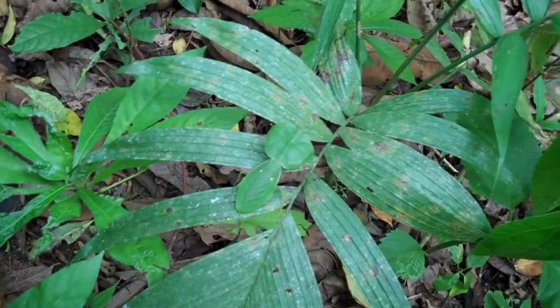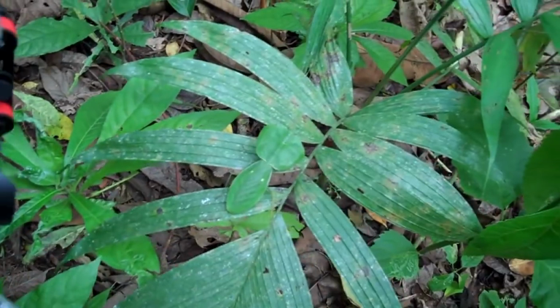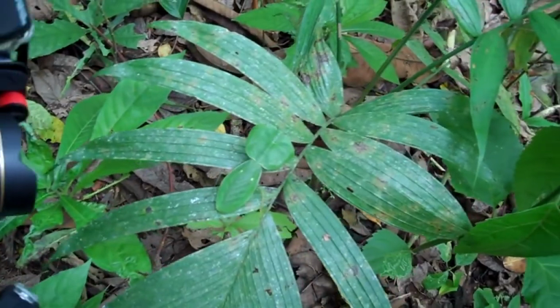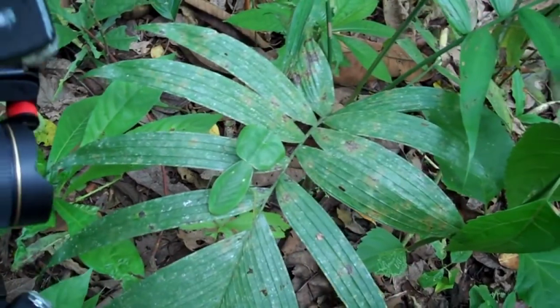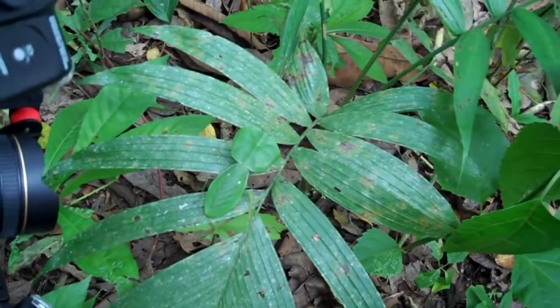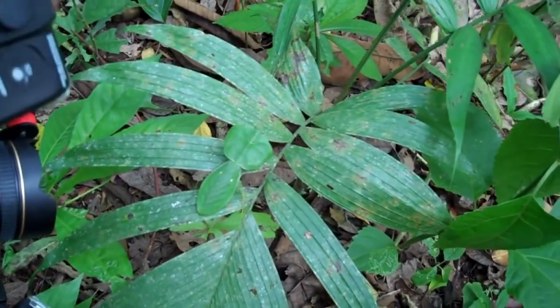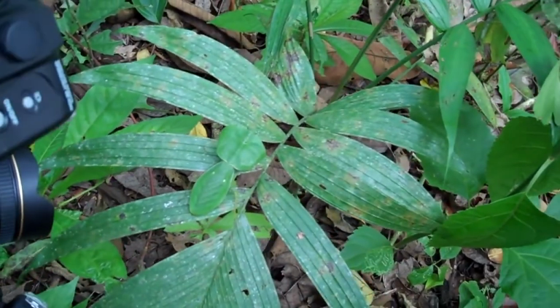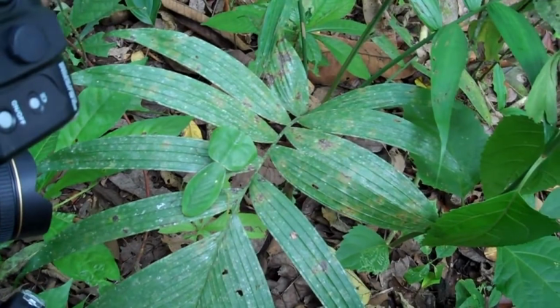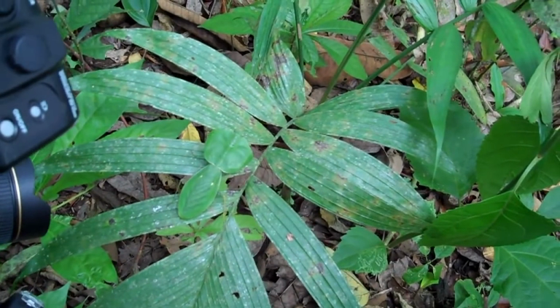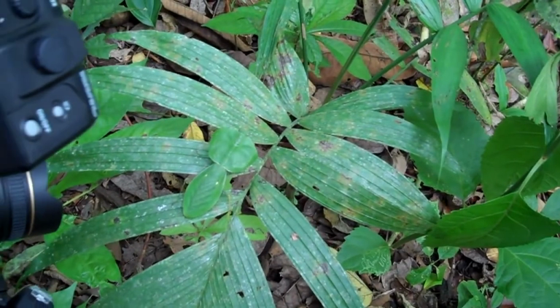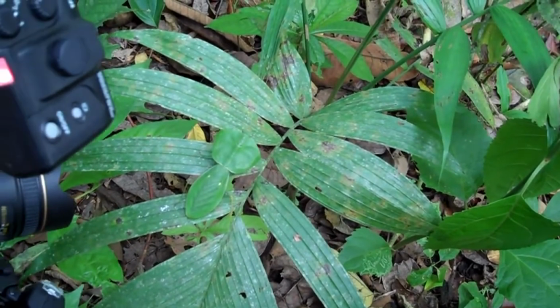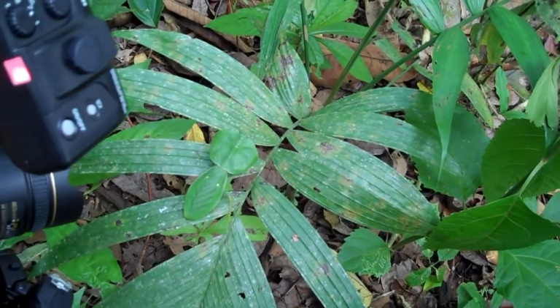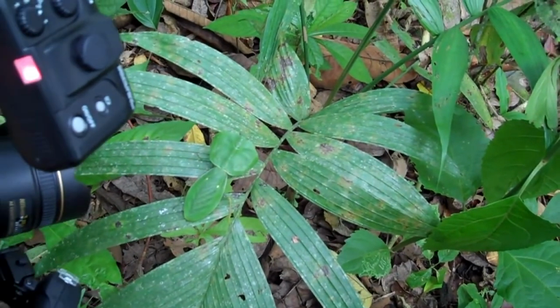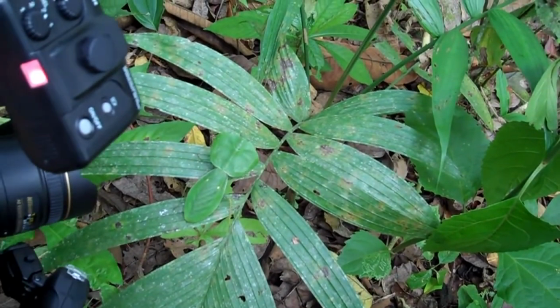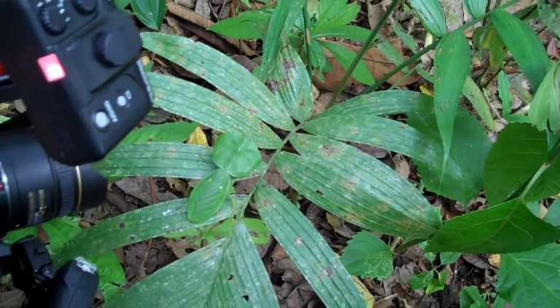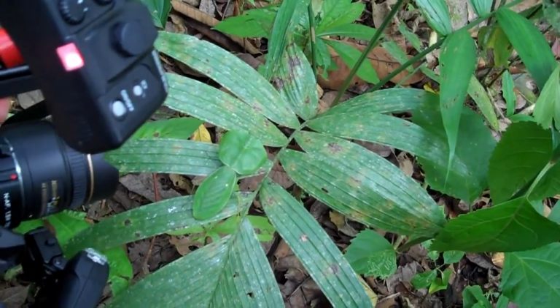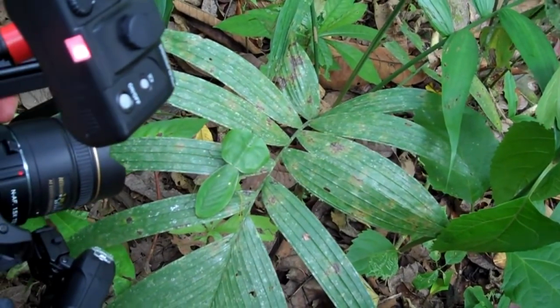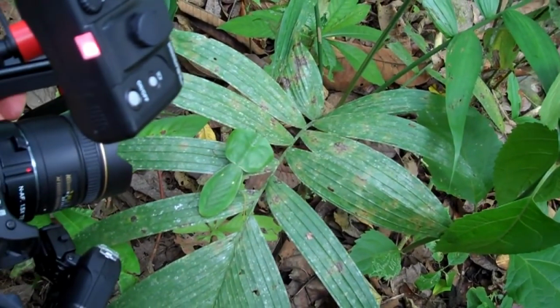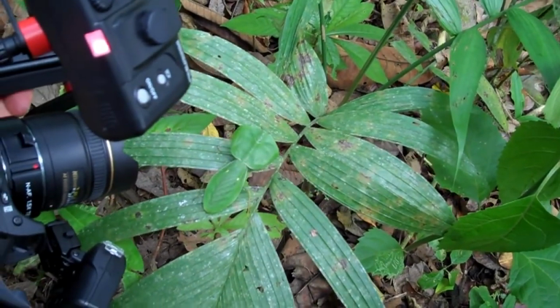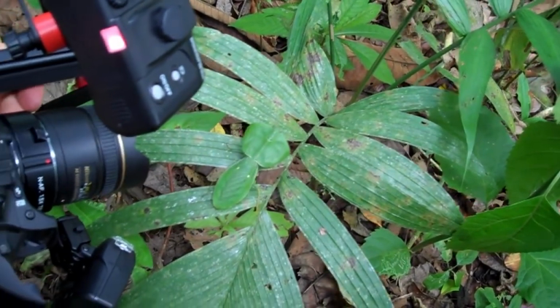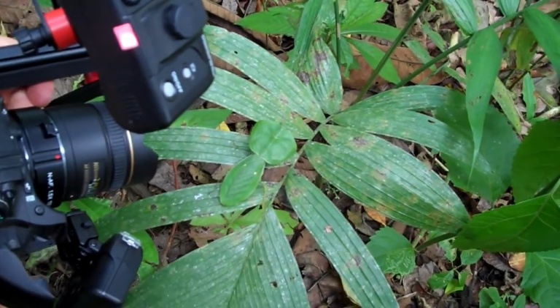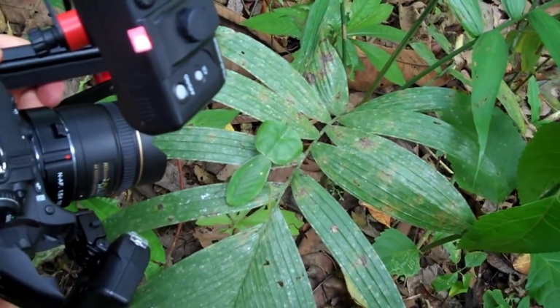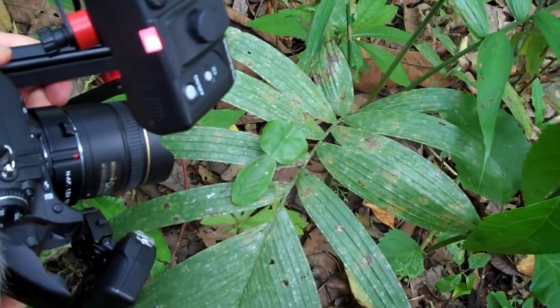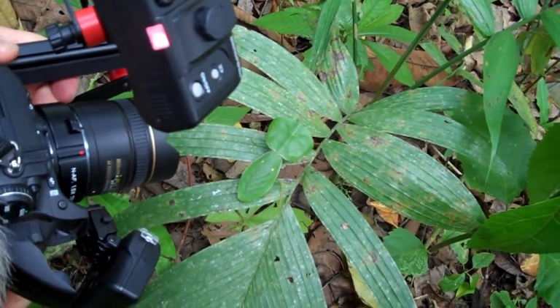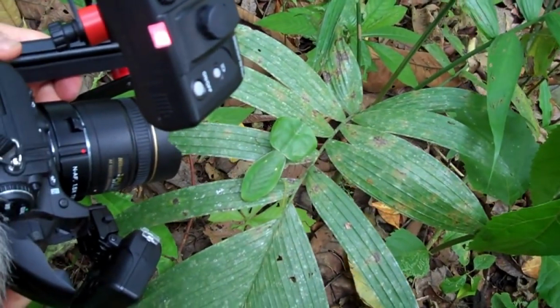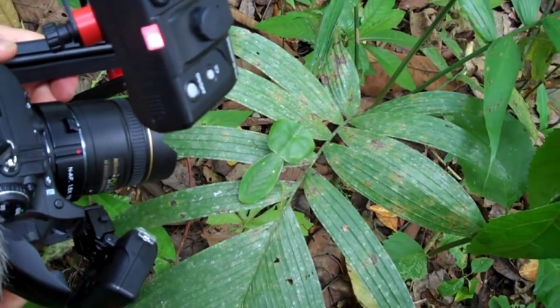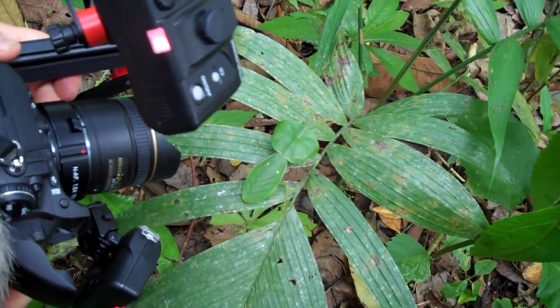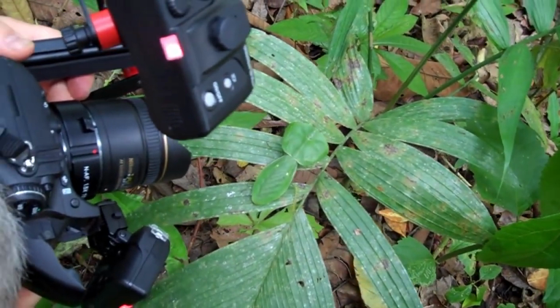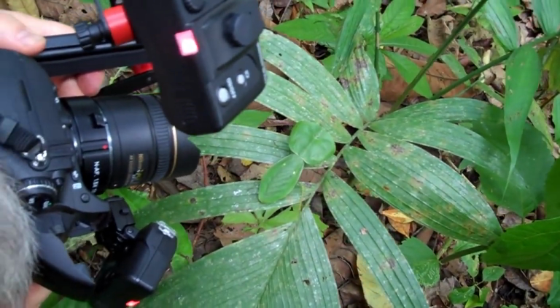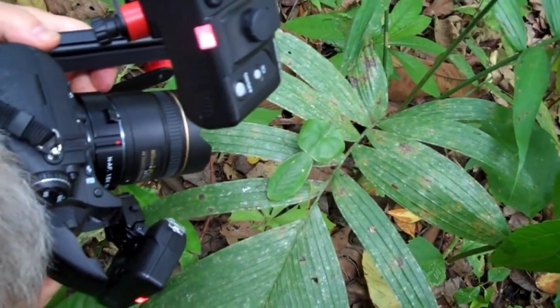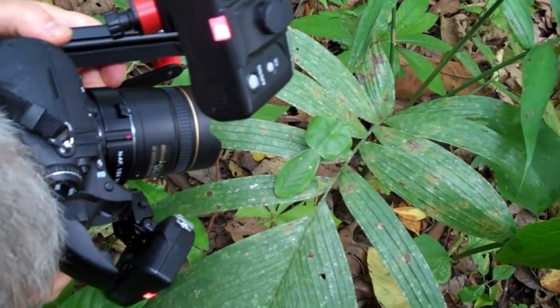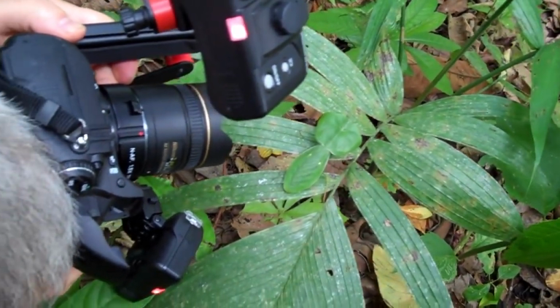Look at this. It's a leaf and it's moving. It's alive. It's a leaf mantis.